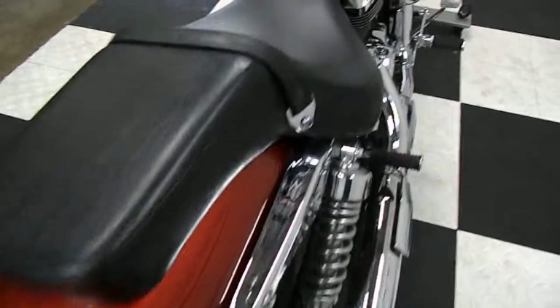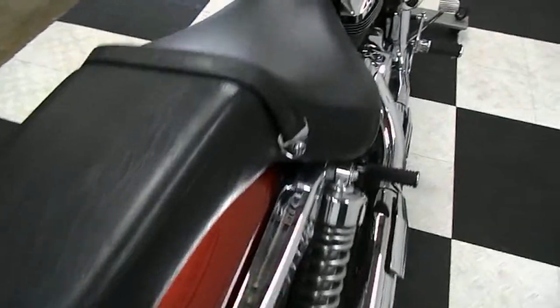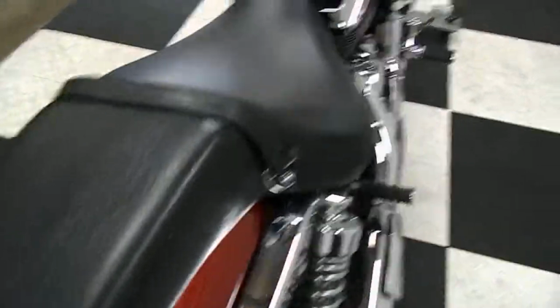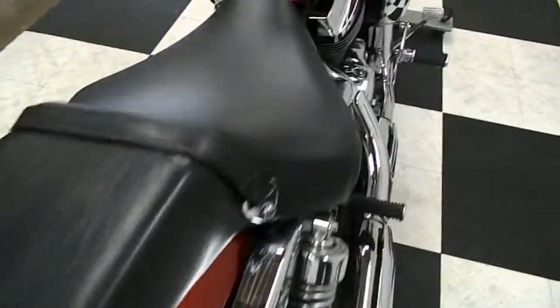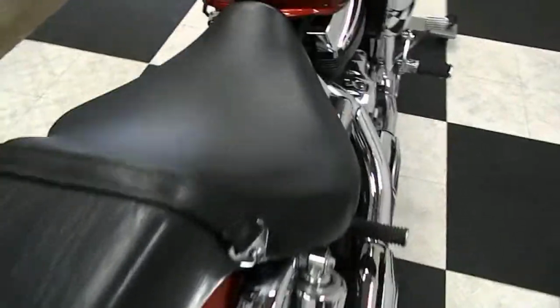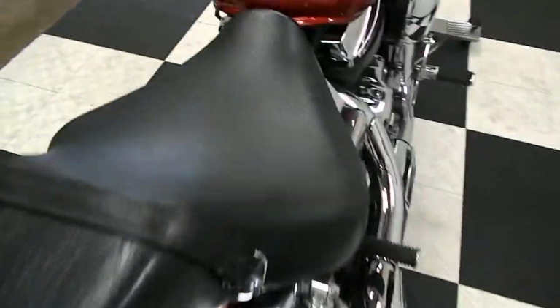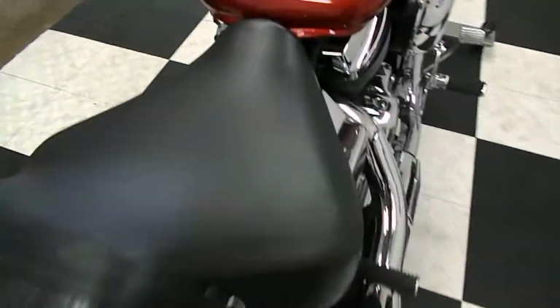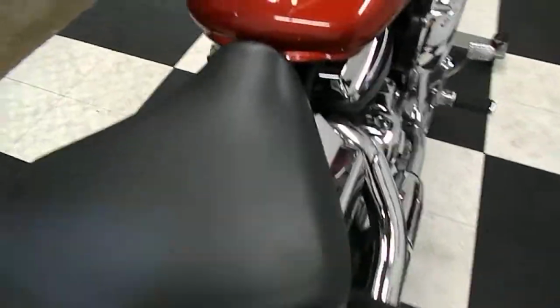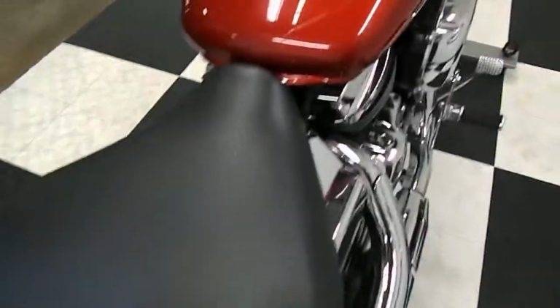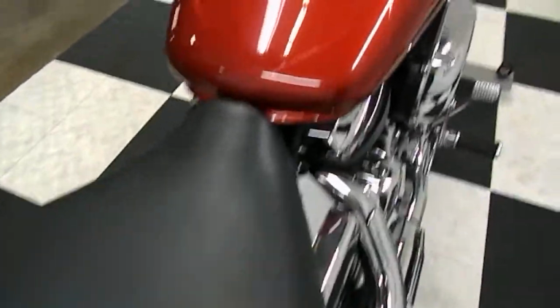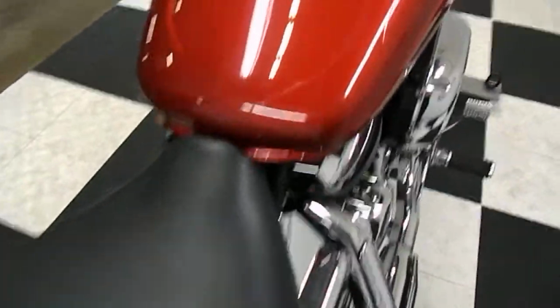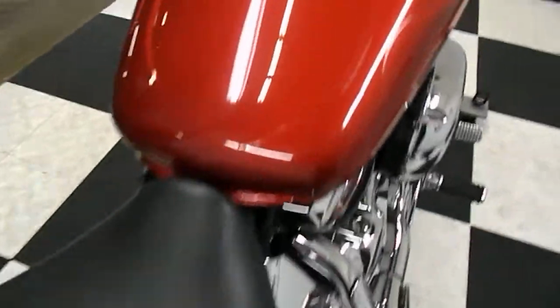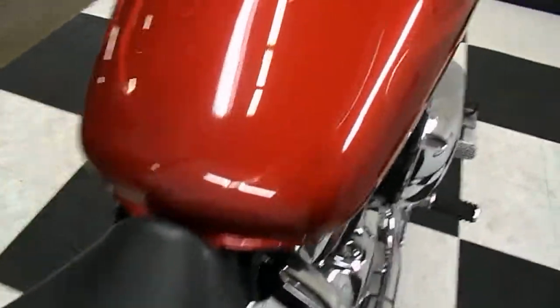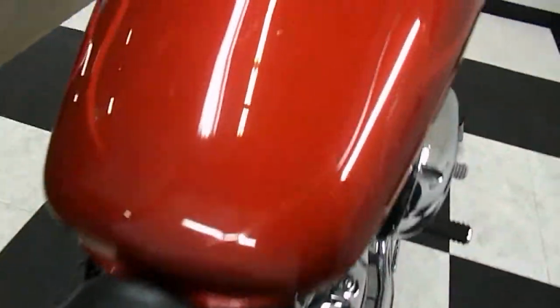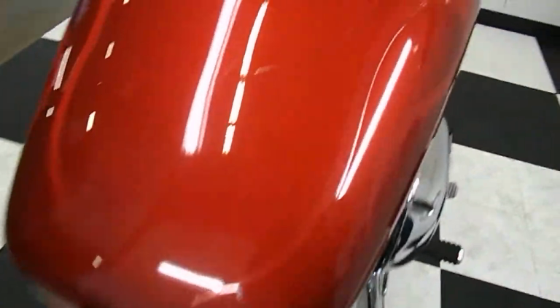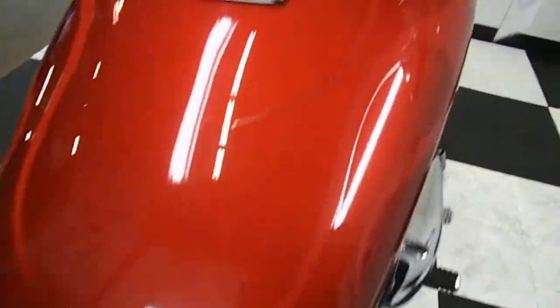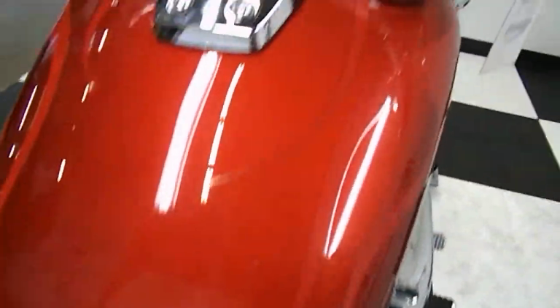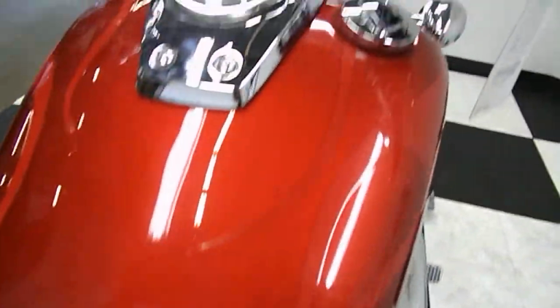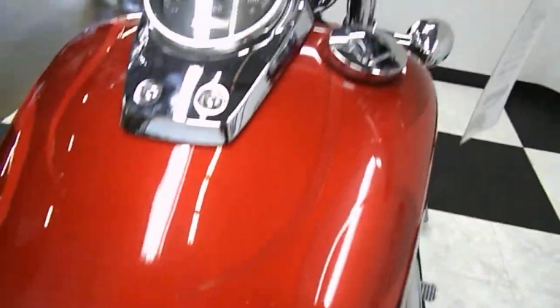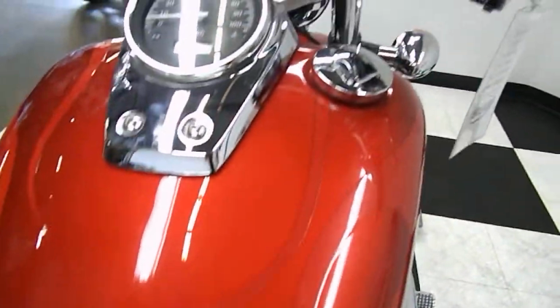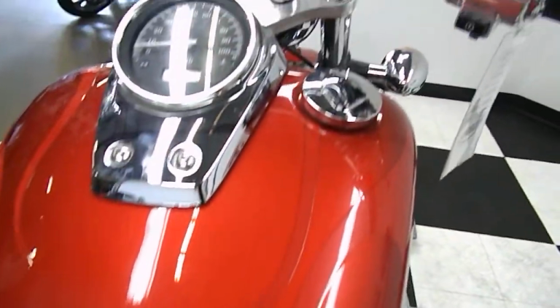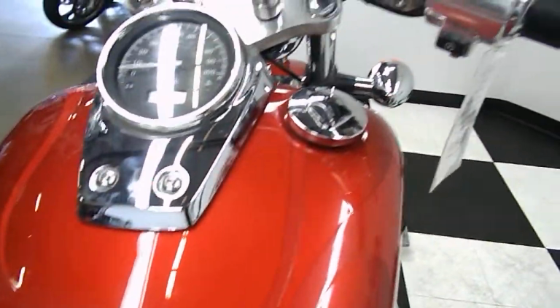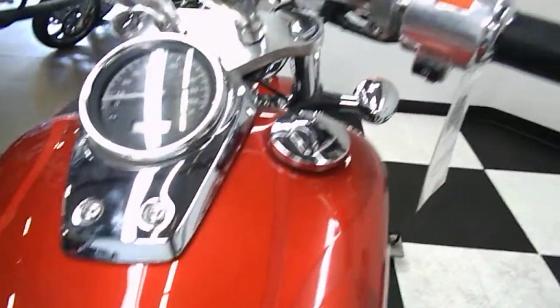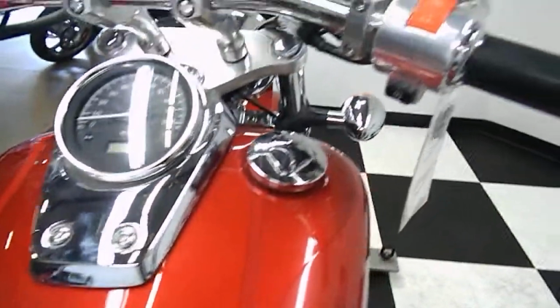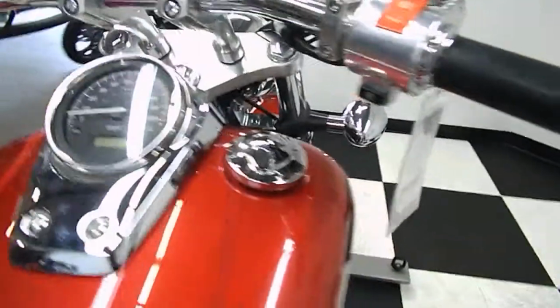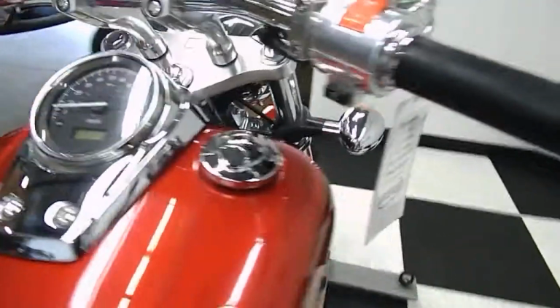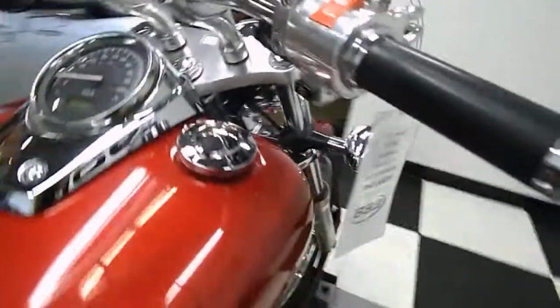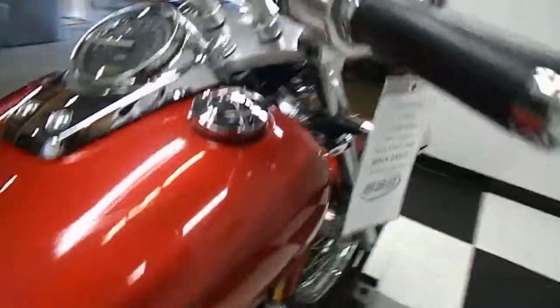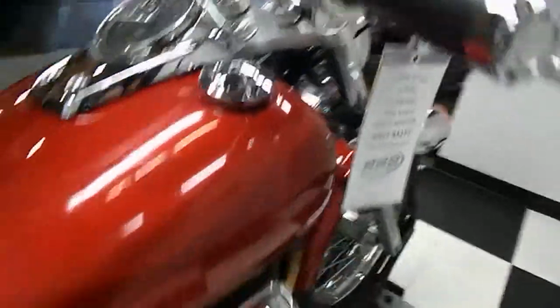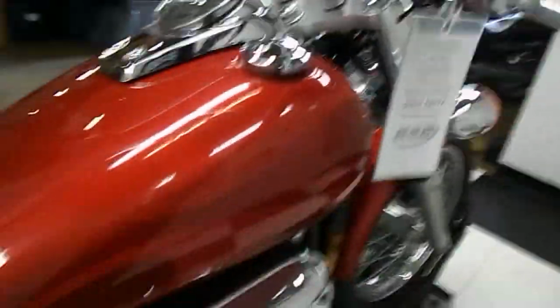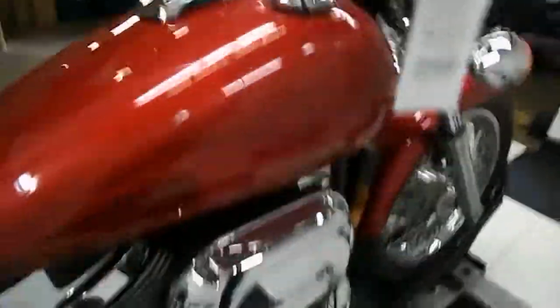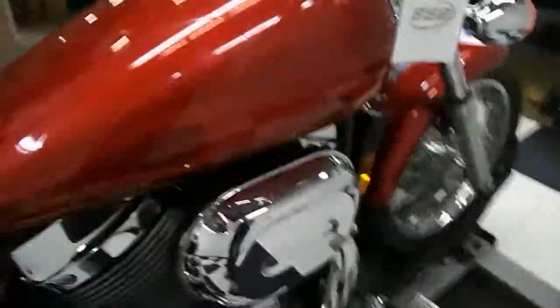Now, correction there — it's a 750, Shadow 750, not a 700. I don't know why I called it a 700.